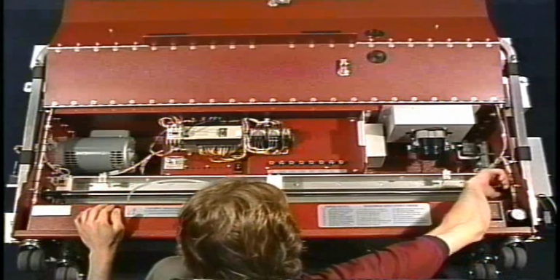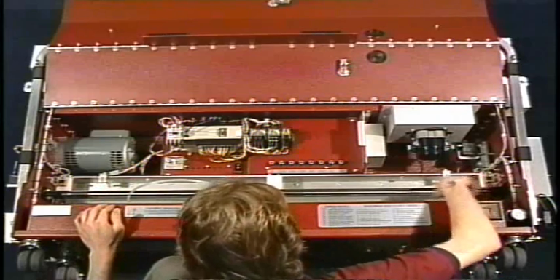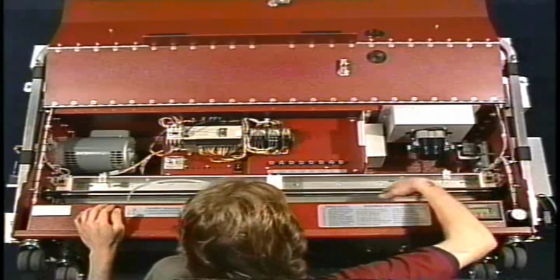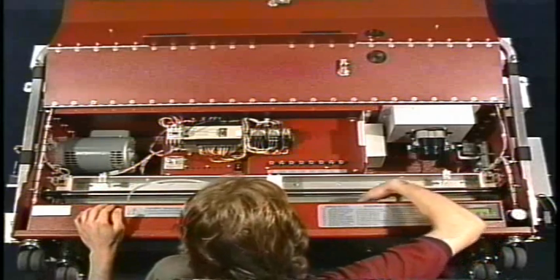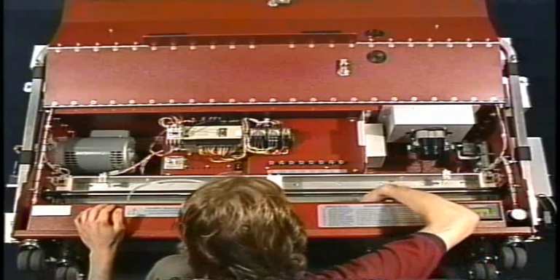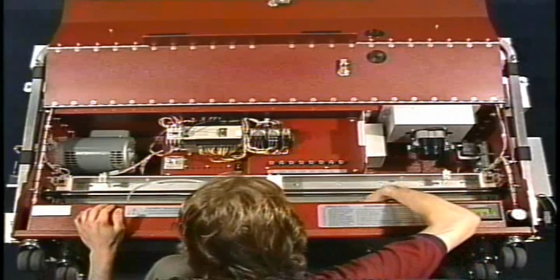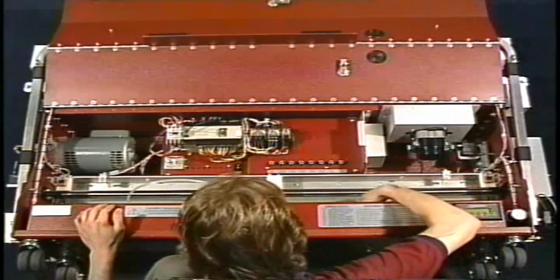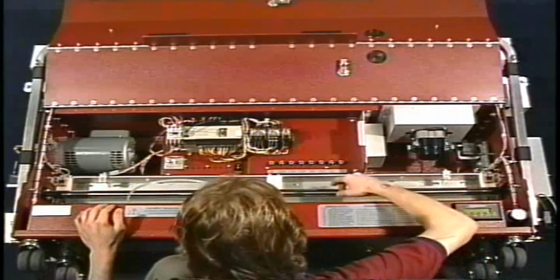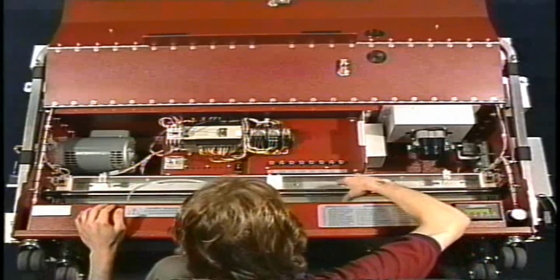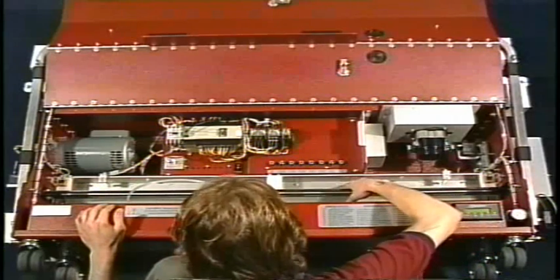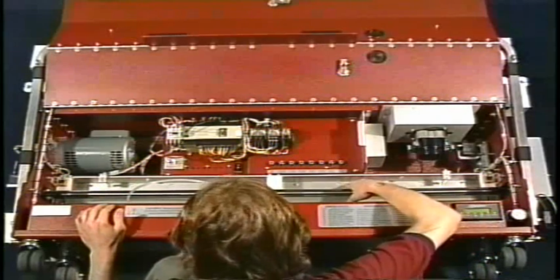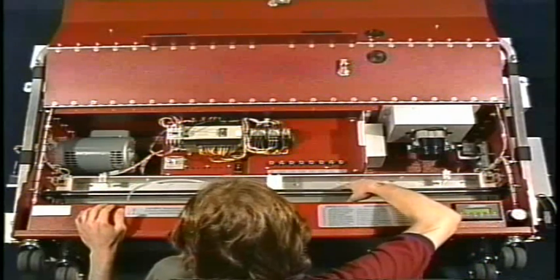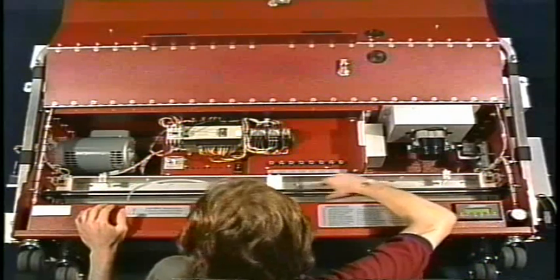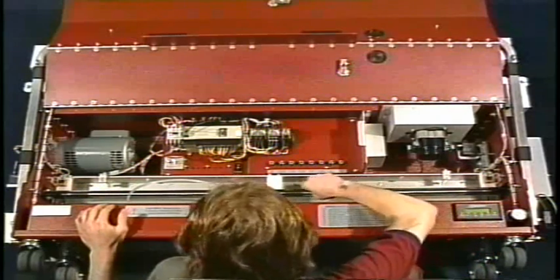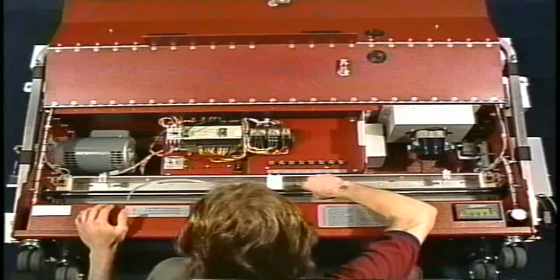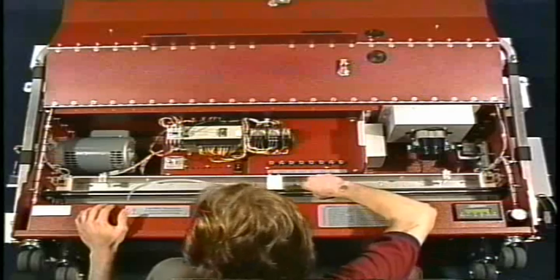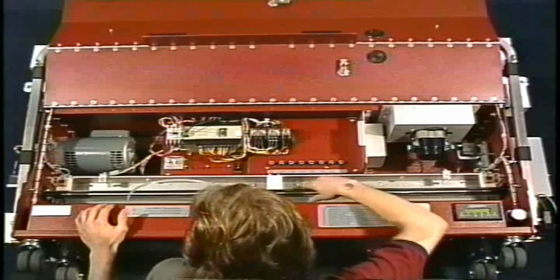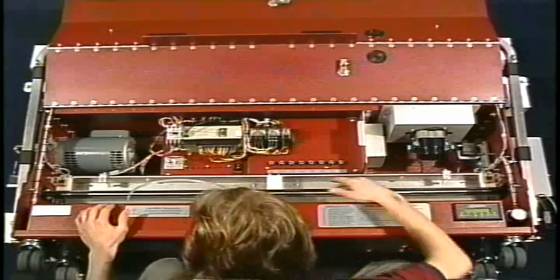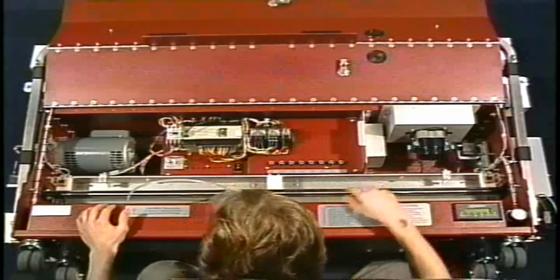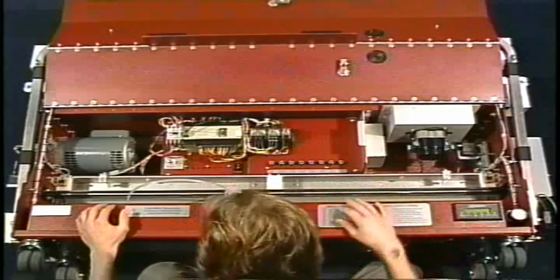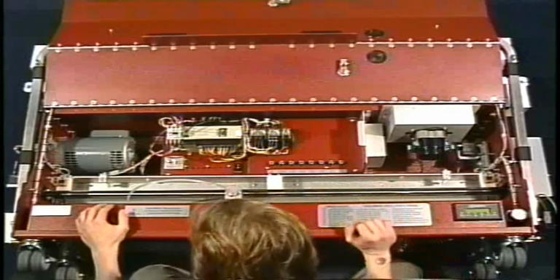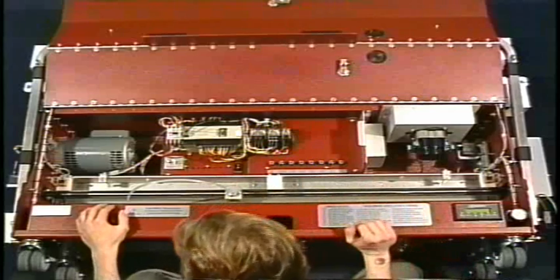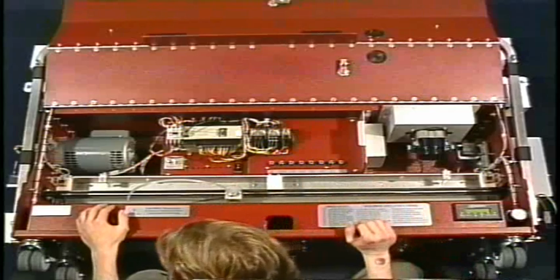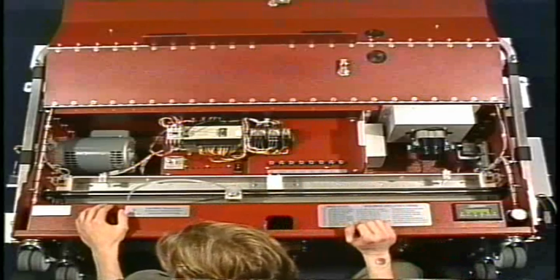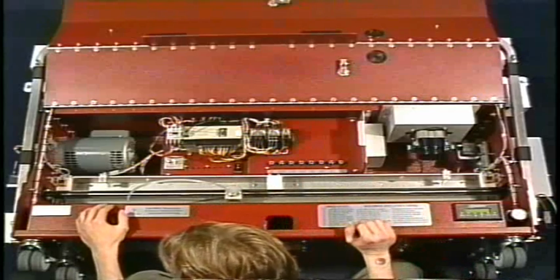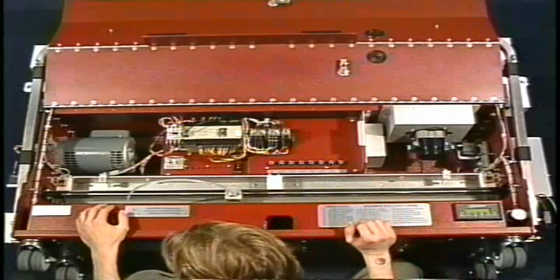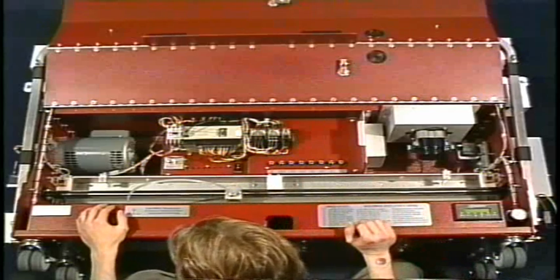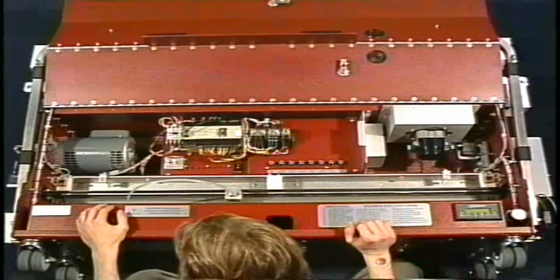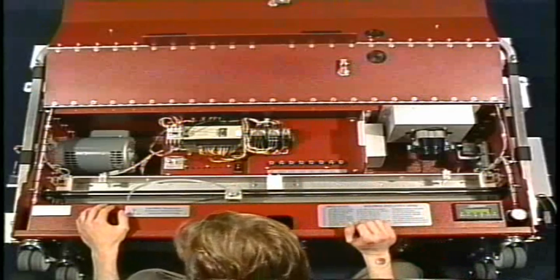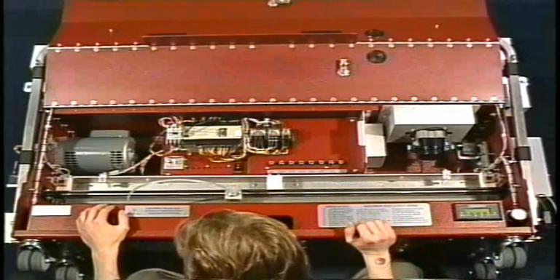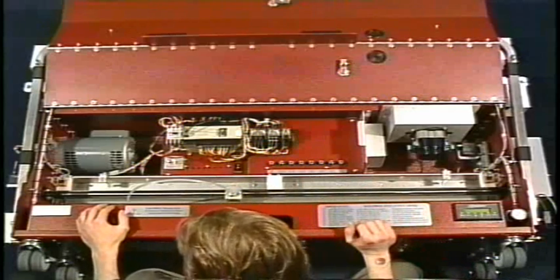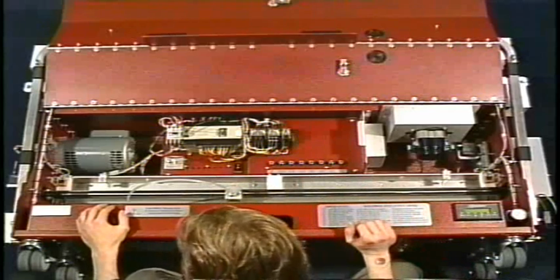The transfer roller, the wiper assembly, and the head bar are all going to completely adjust up or down as one unit.